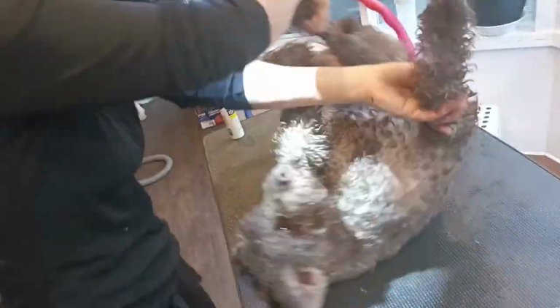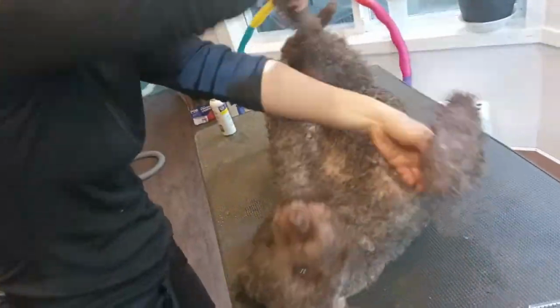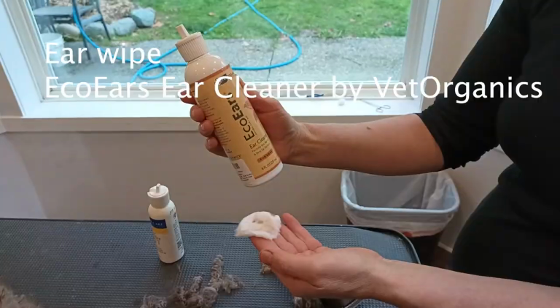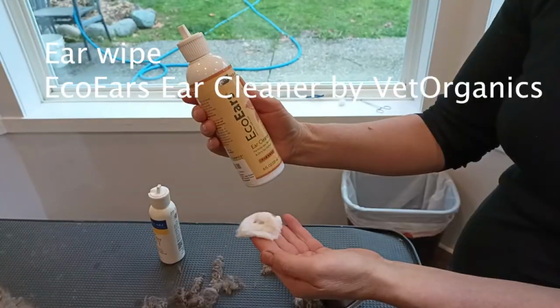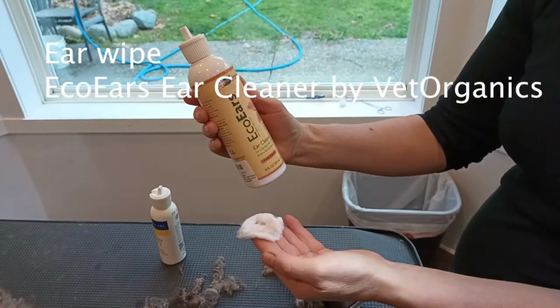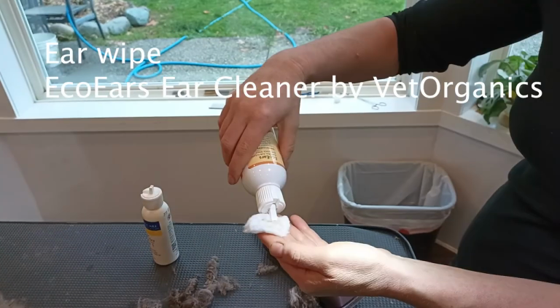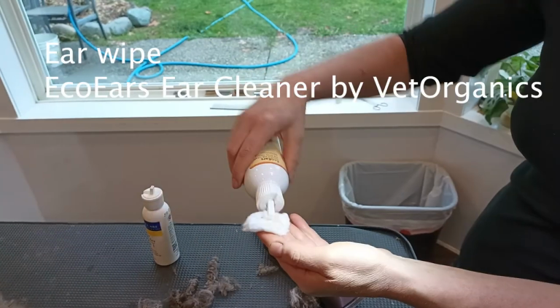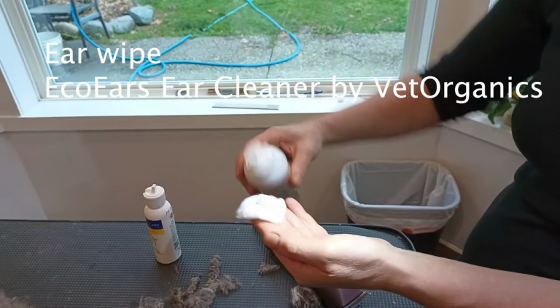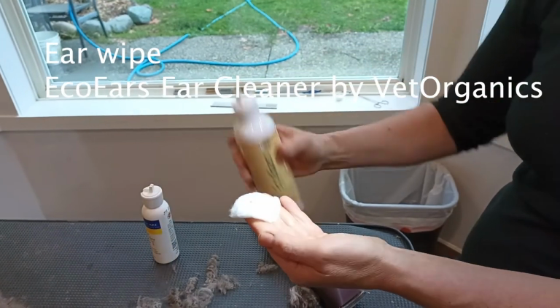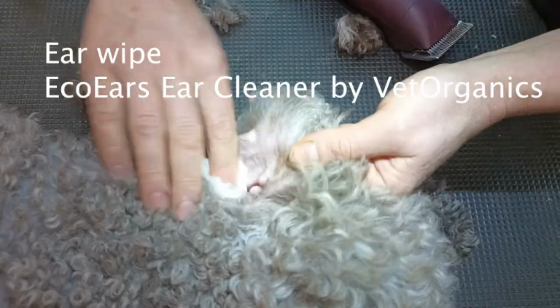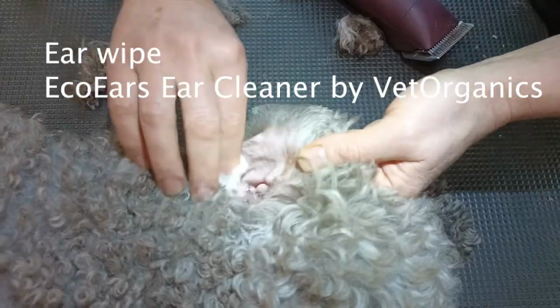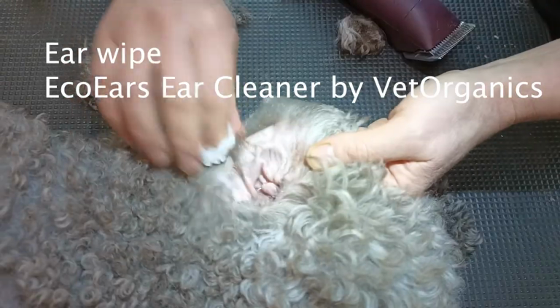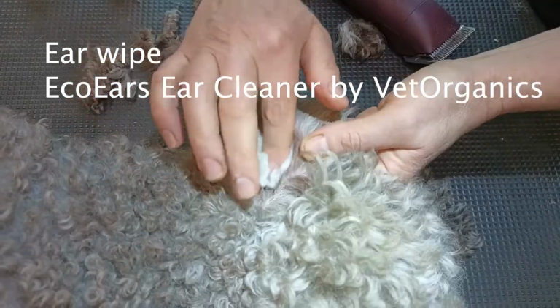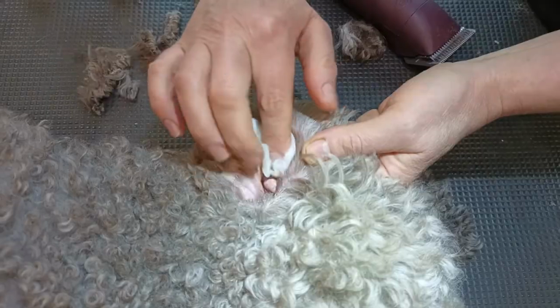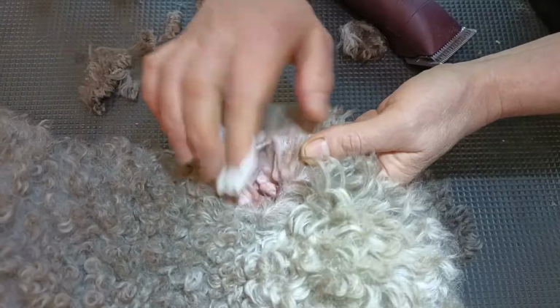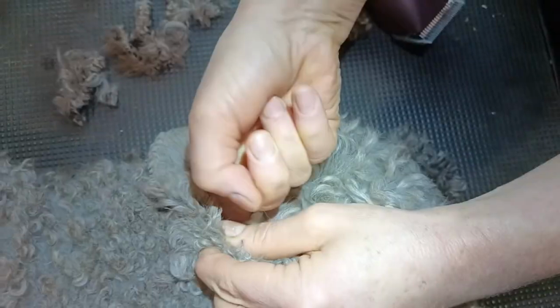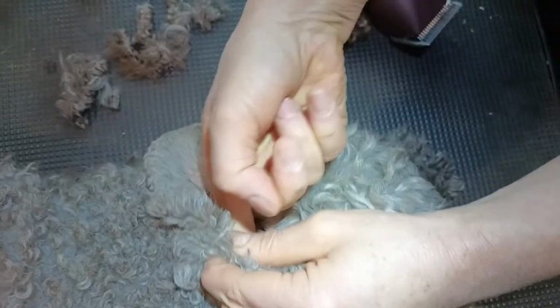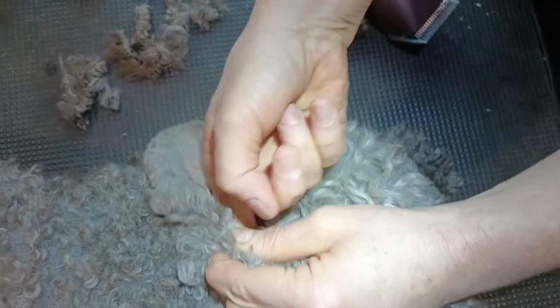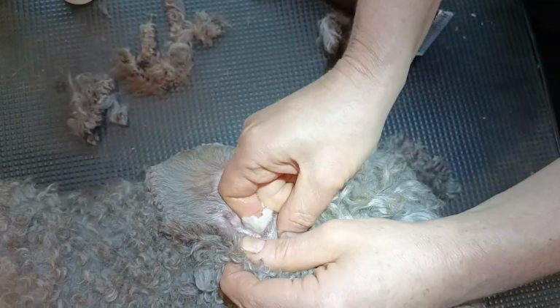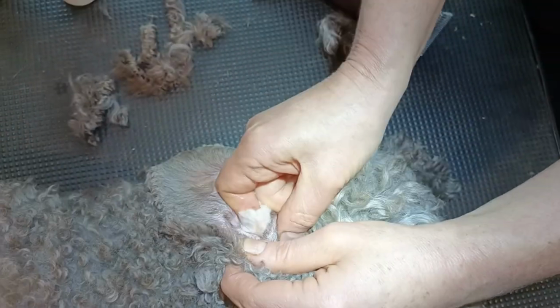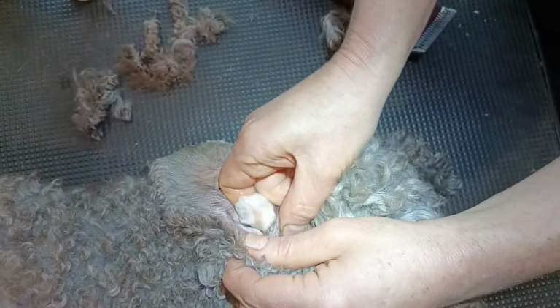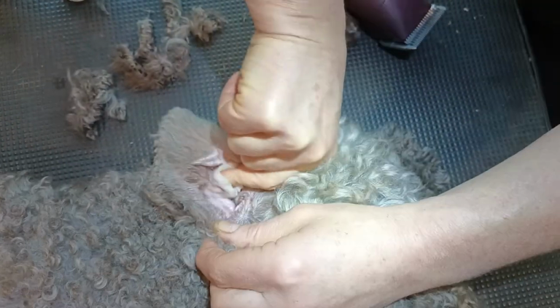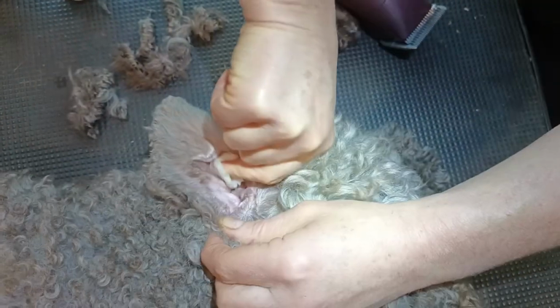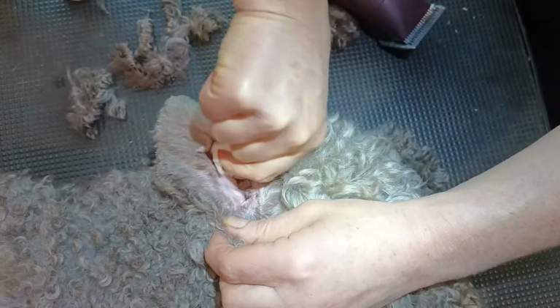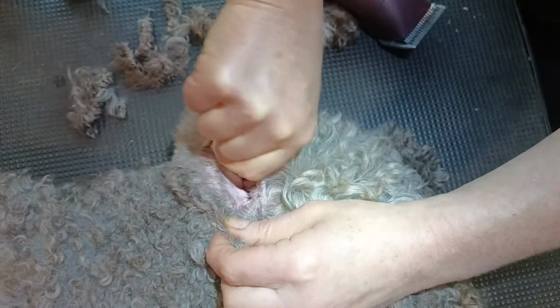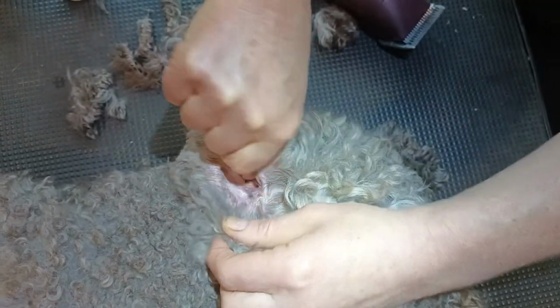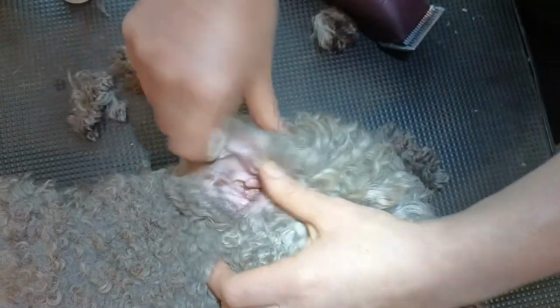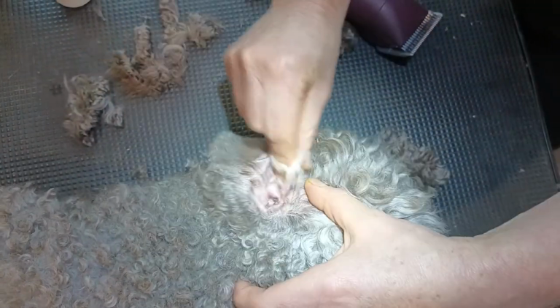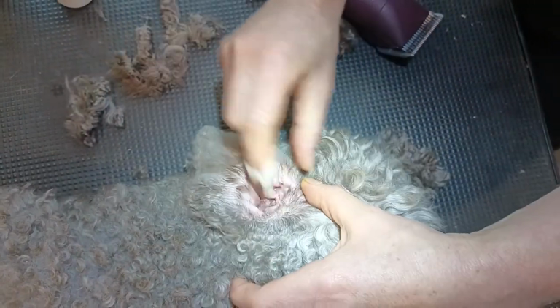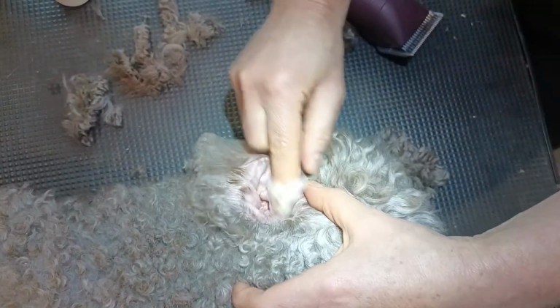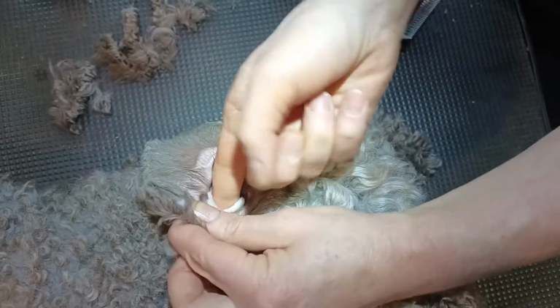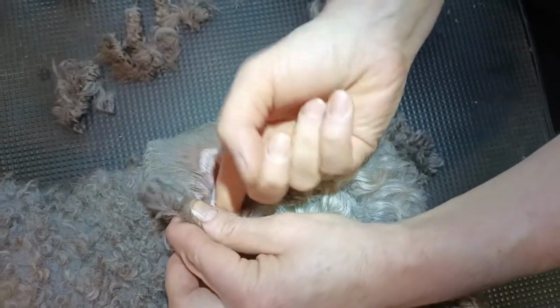Pour ear cleaner solution and wipe the inside of the ear.